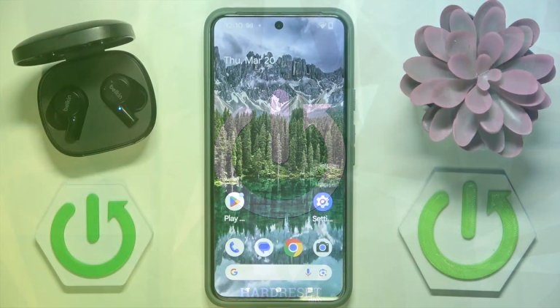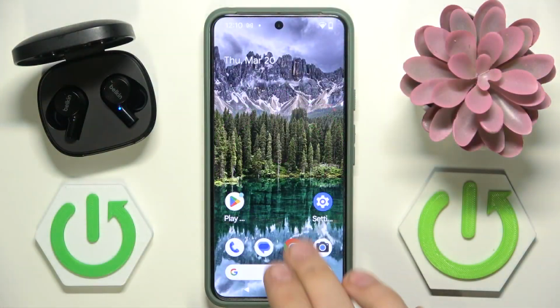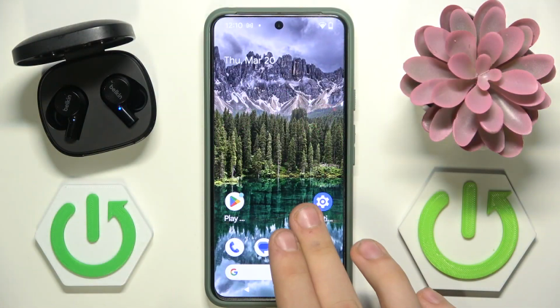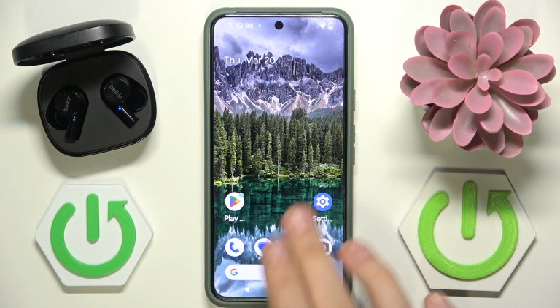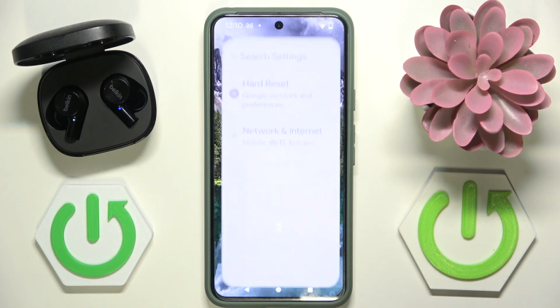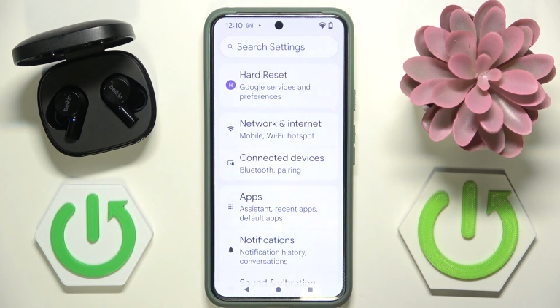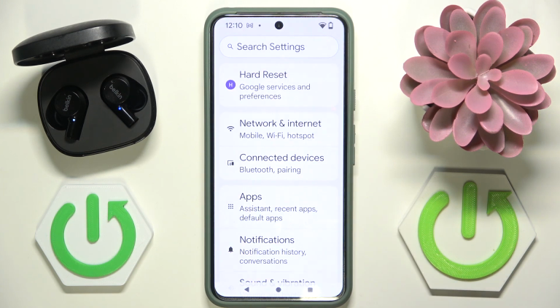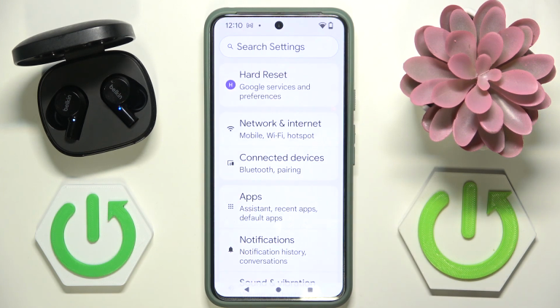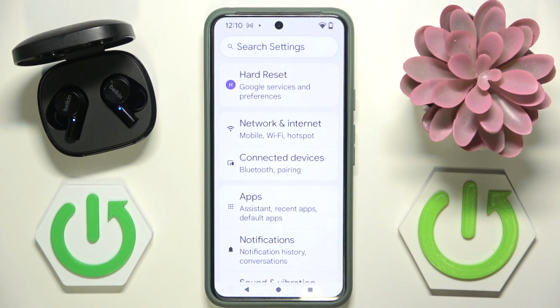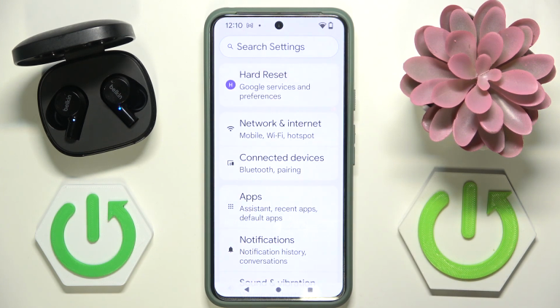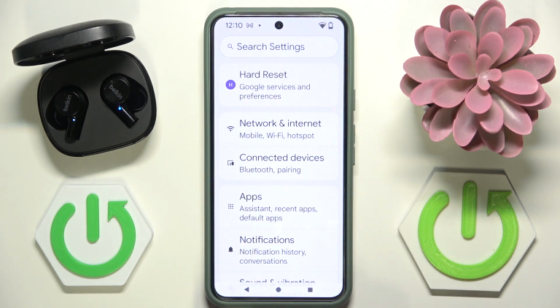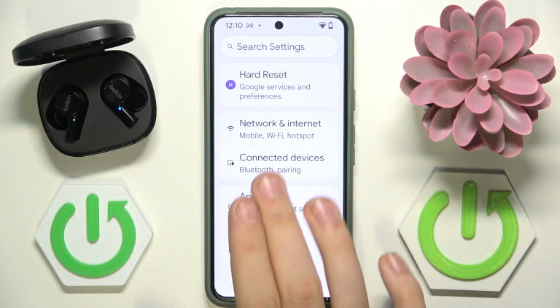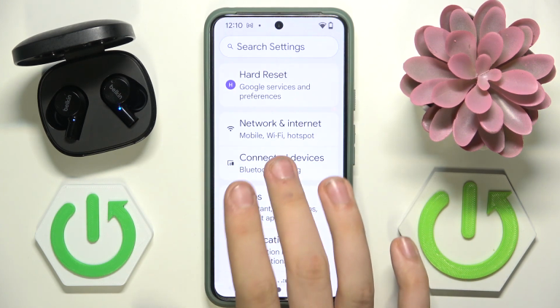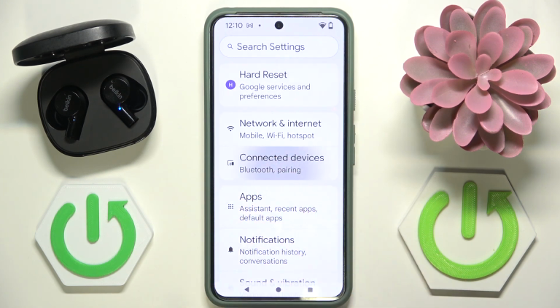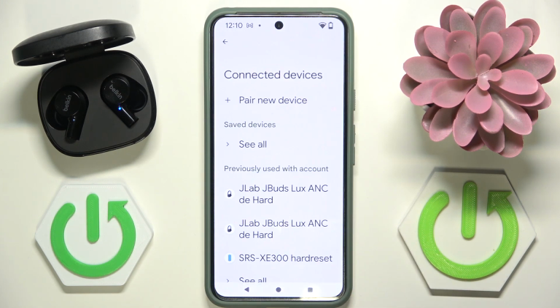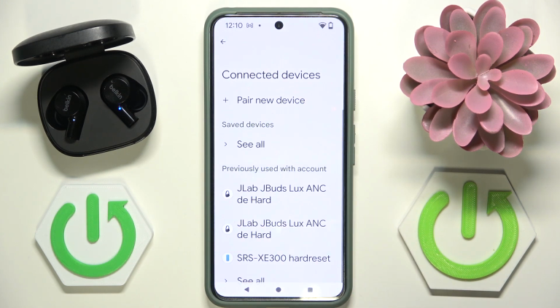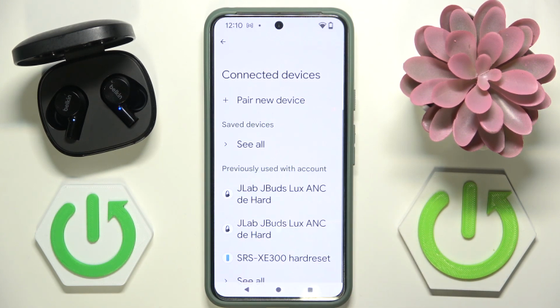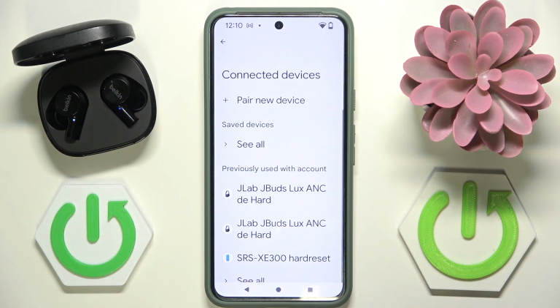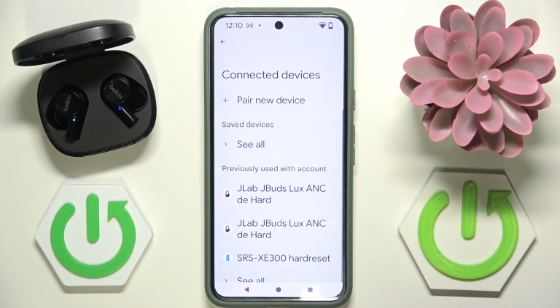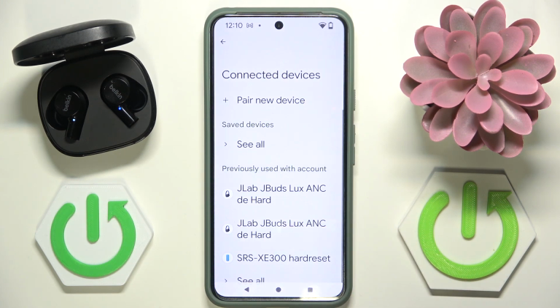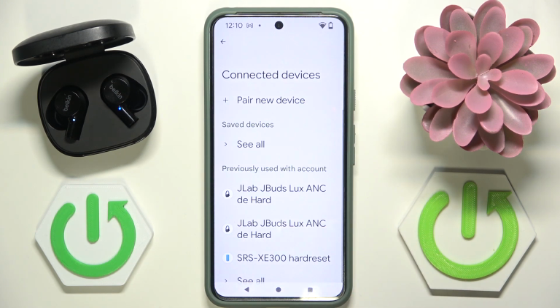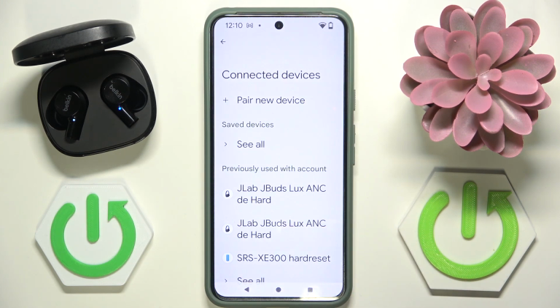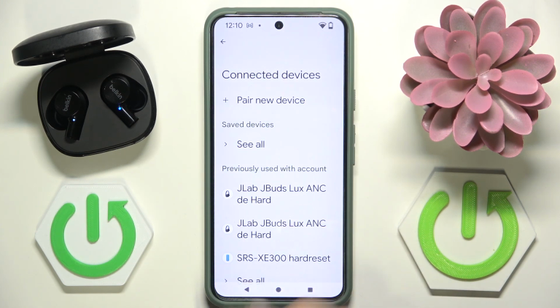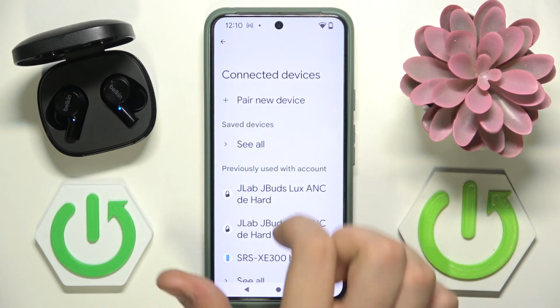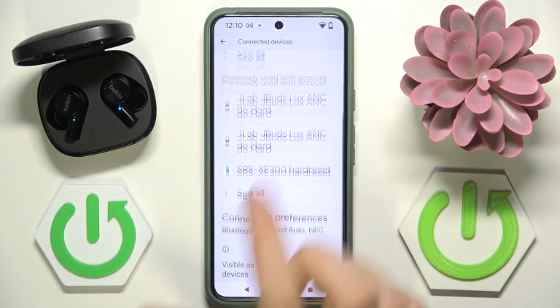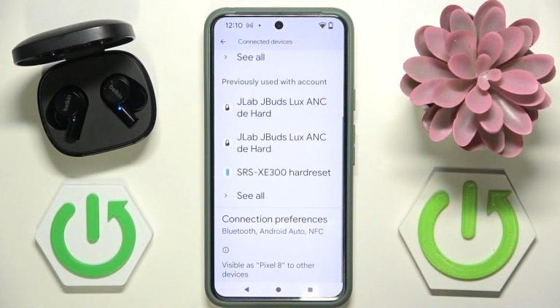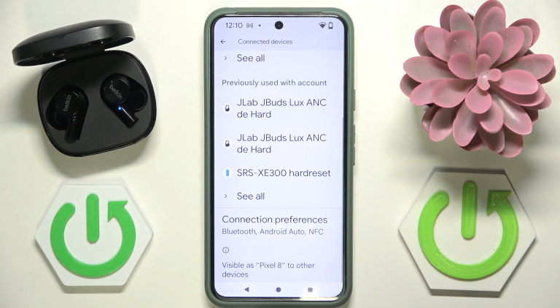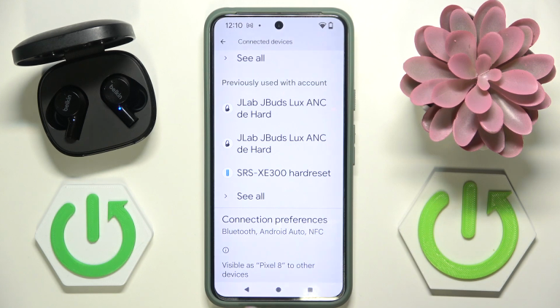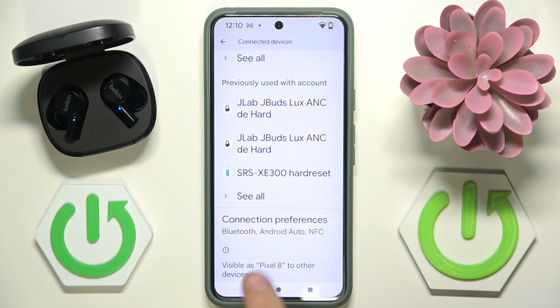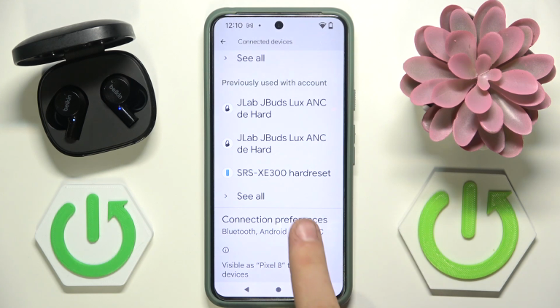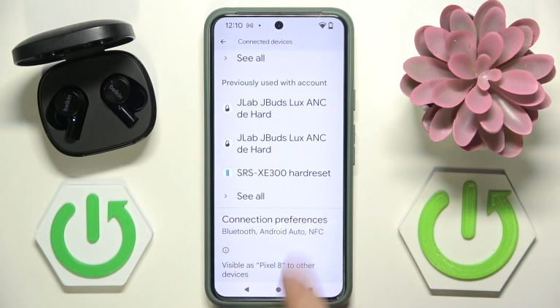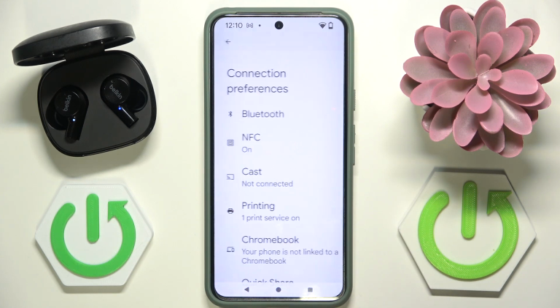First we have to enter Settings. Here we have to go into Connected Devices and now we have to scroll all the way down to Connection Preferences.